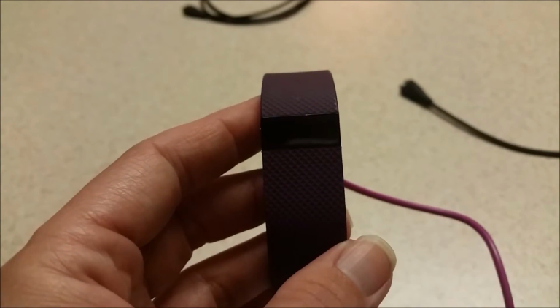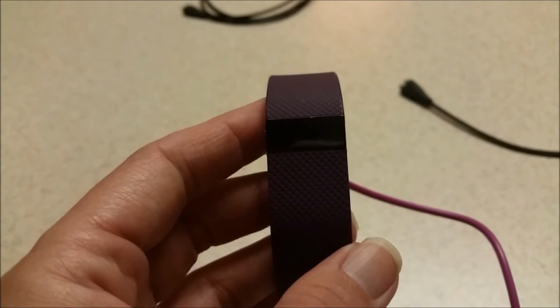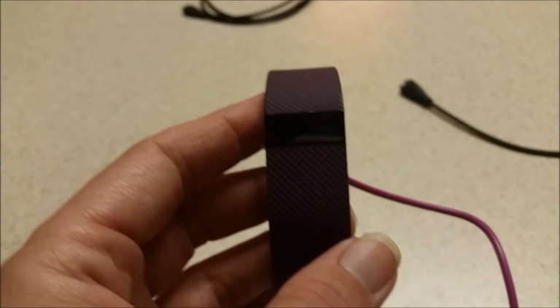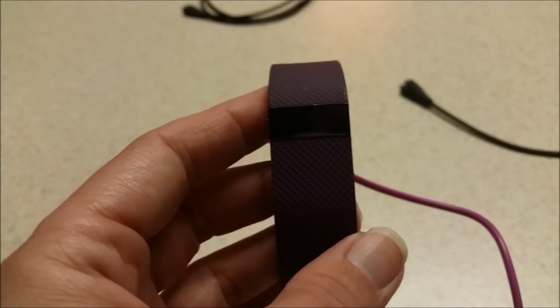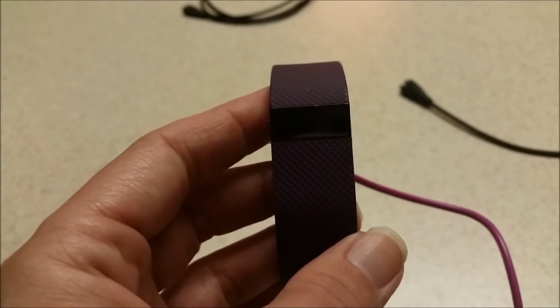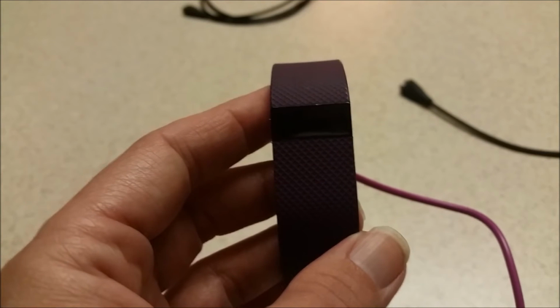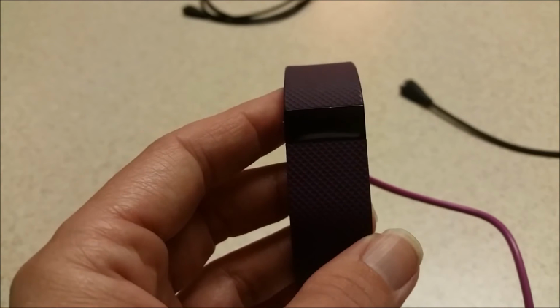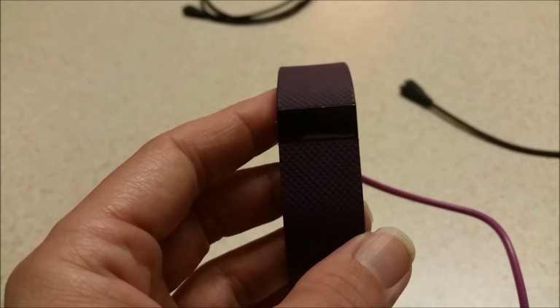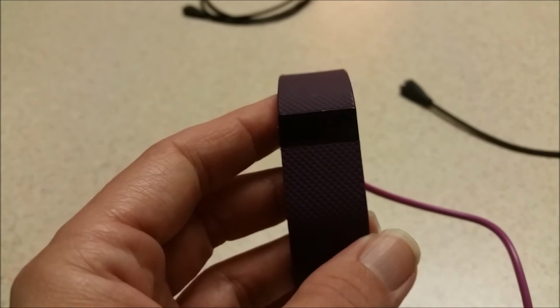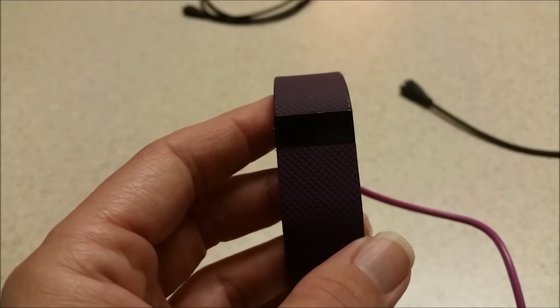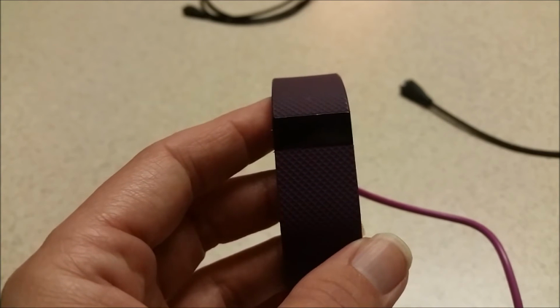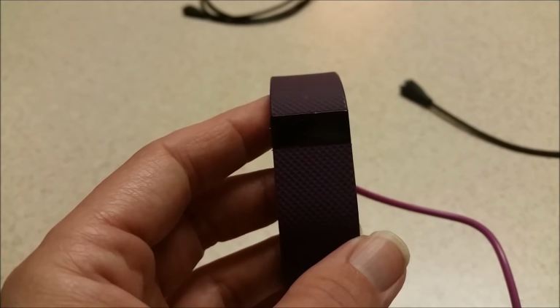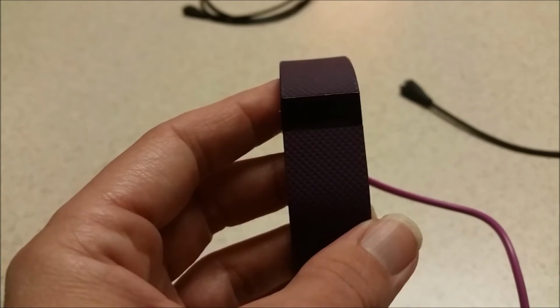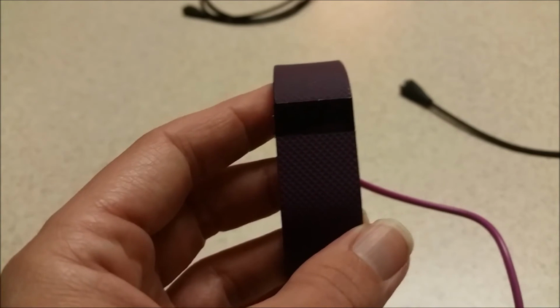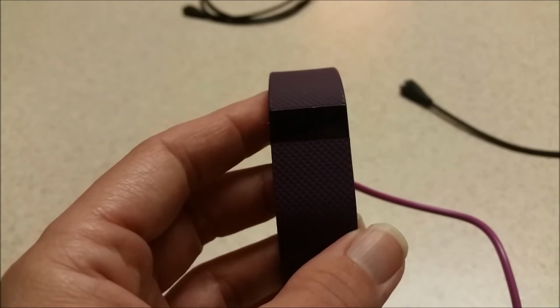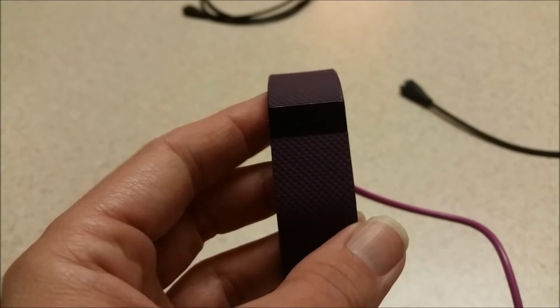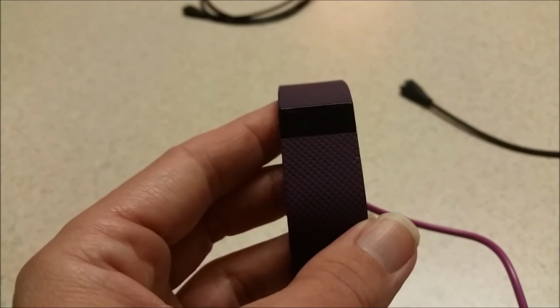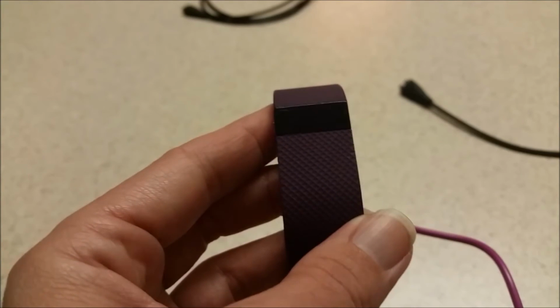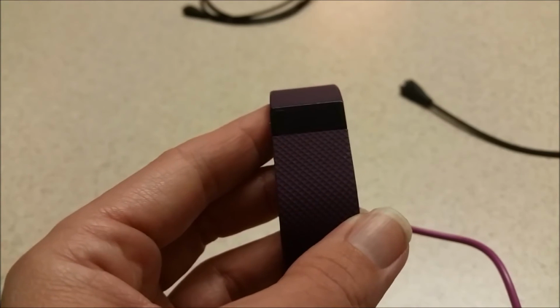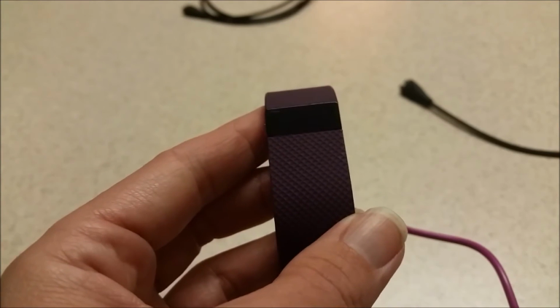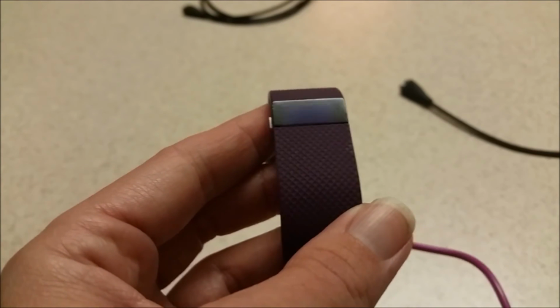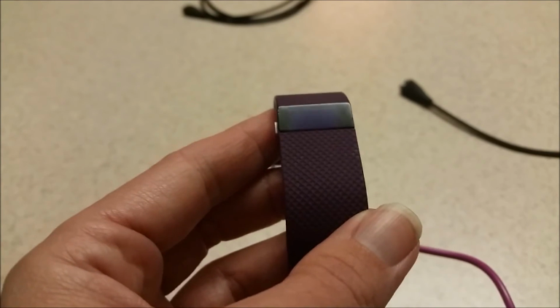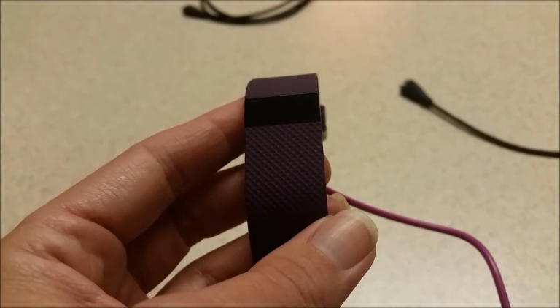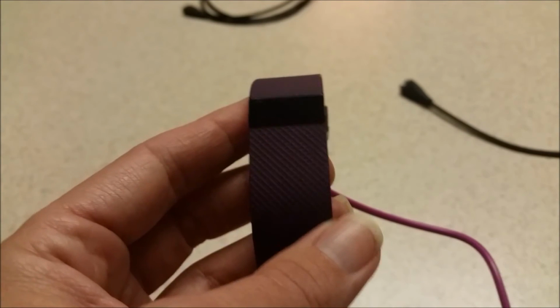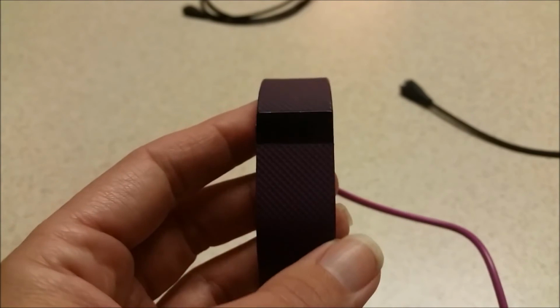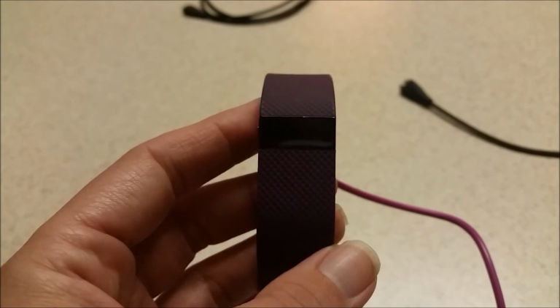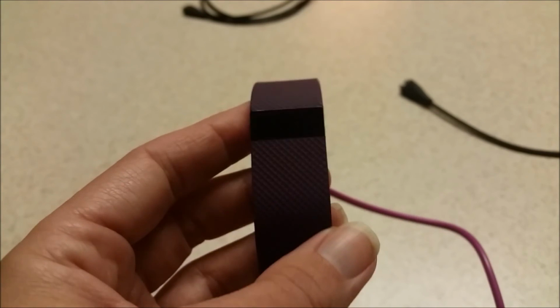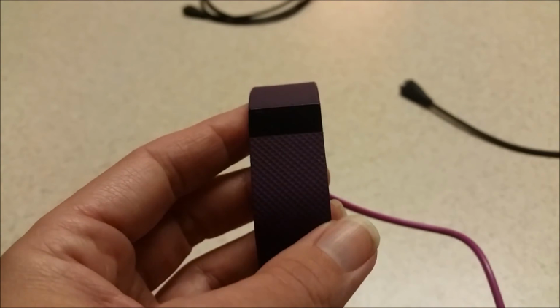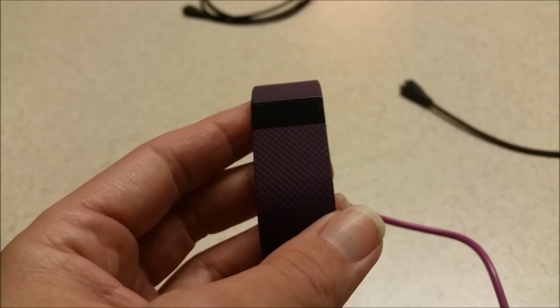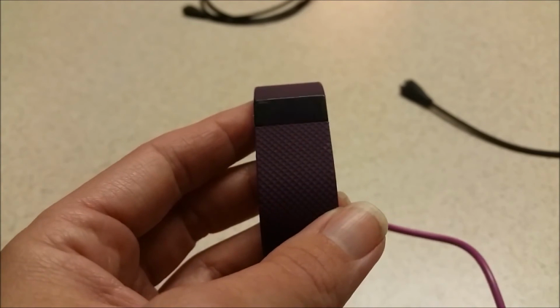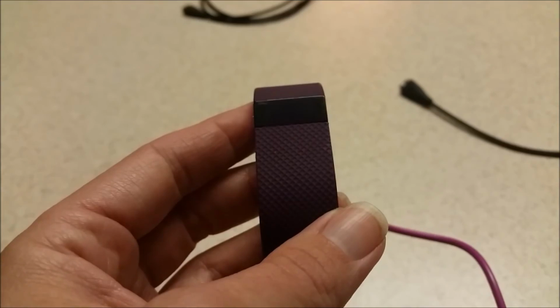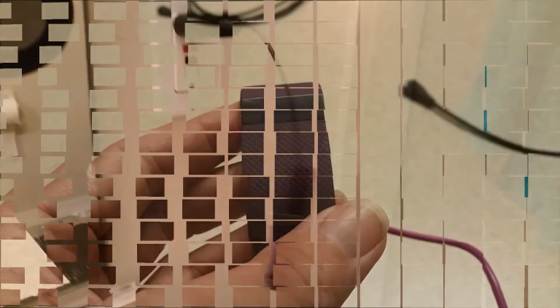It's so much nicer to have a cord long enough to reach. Thank you for watching — see you next time.